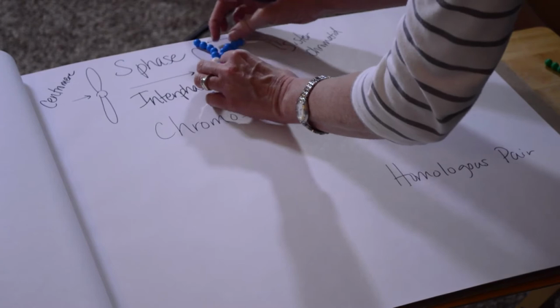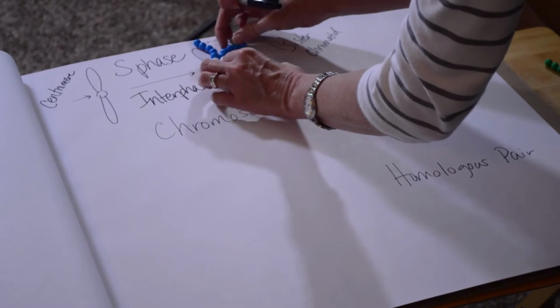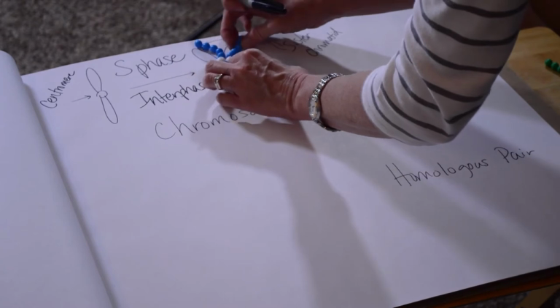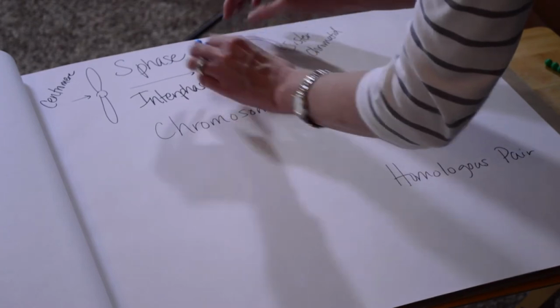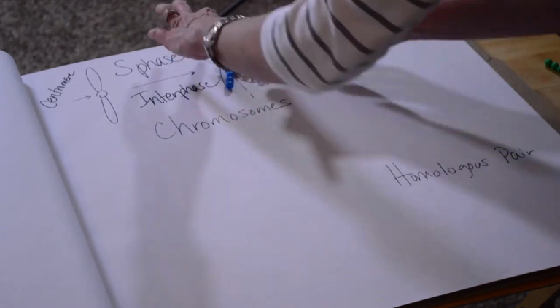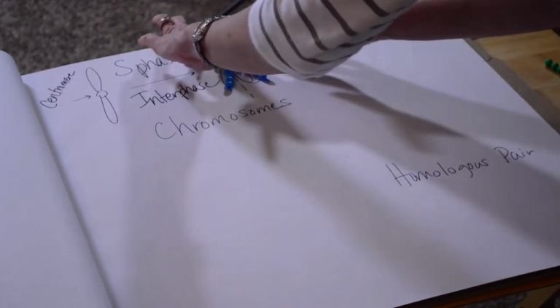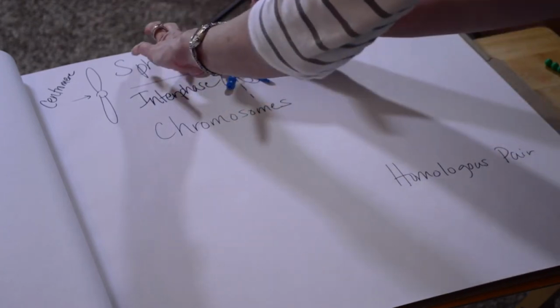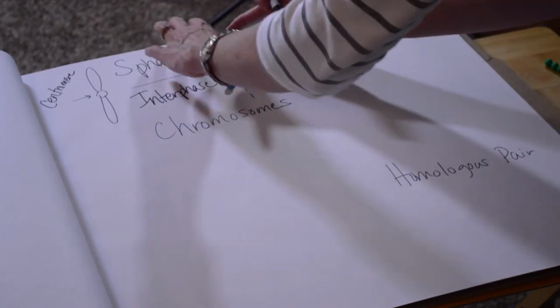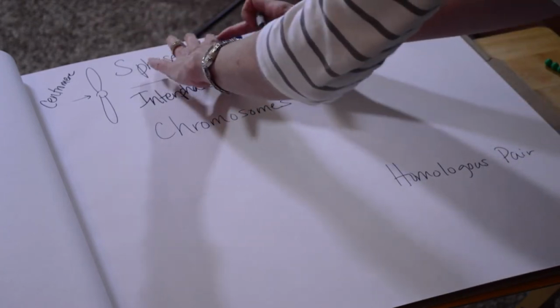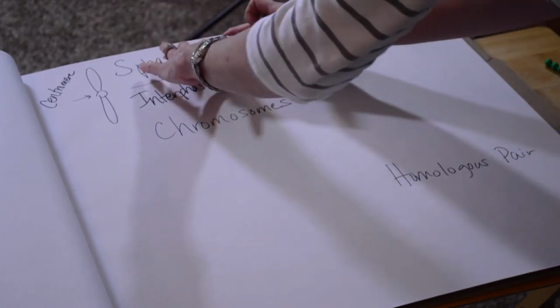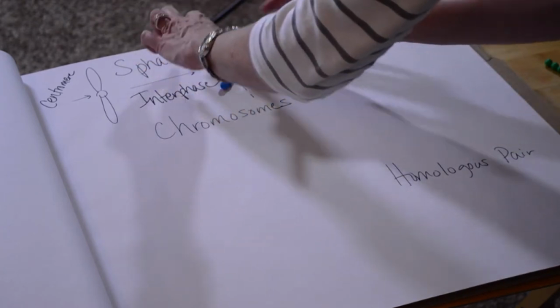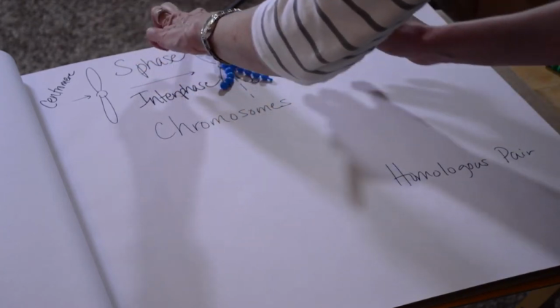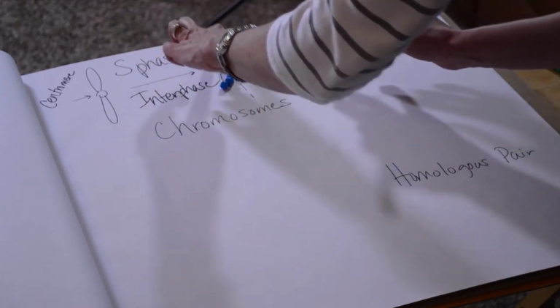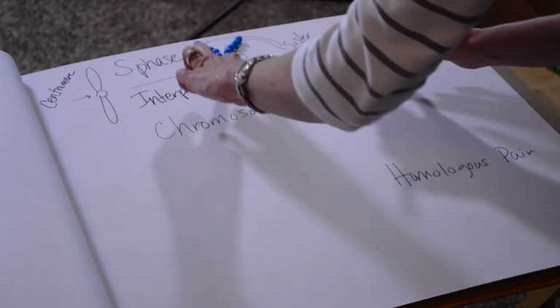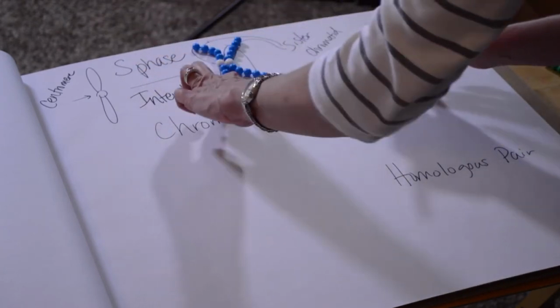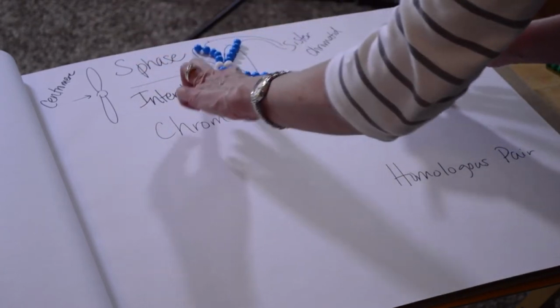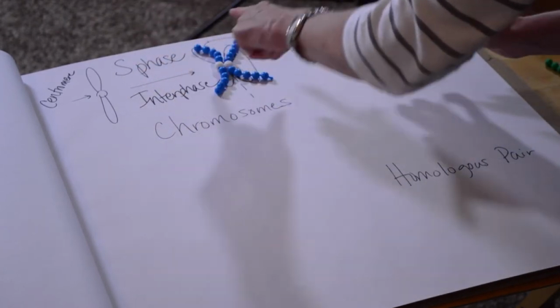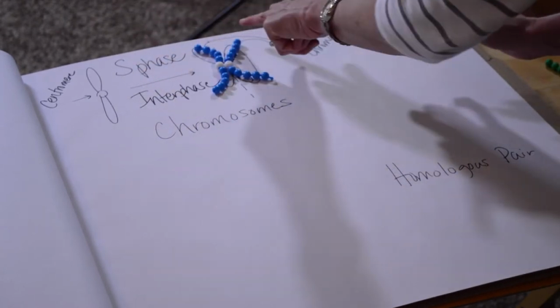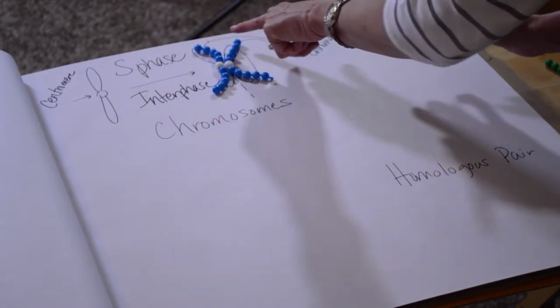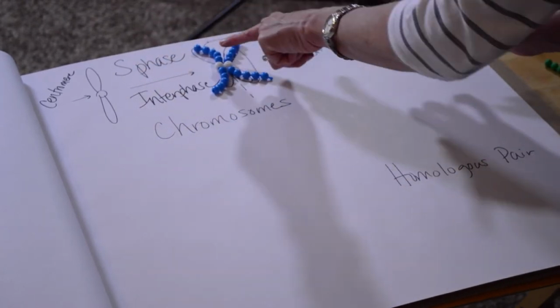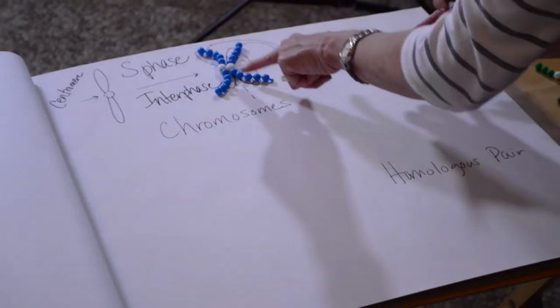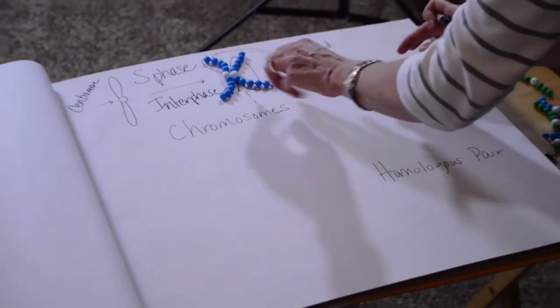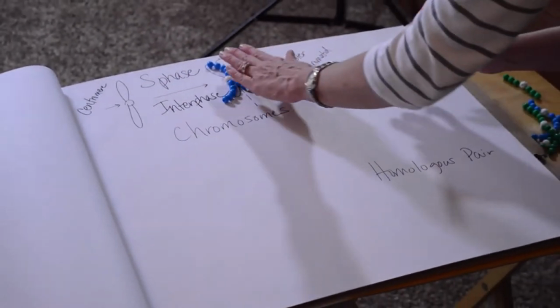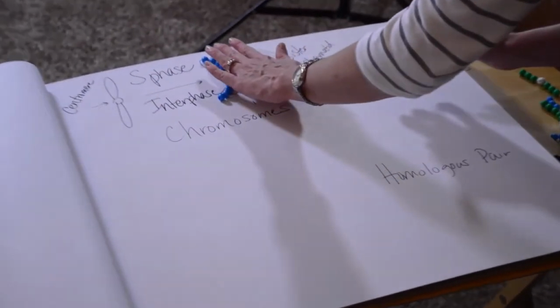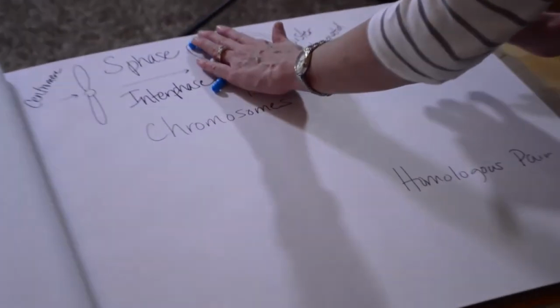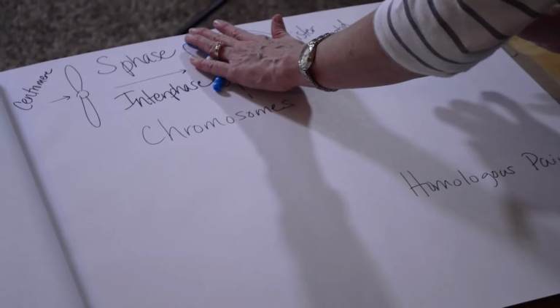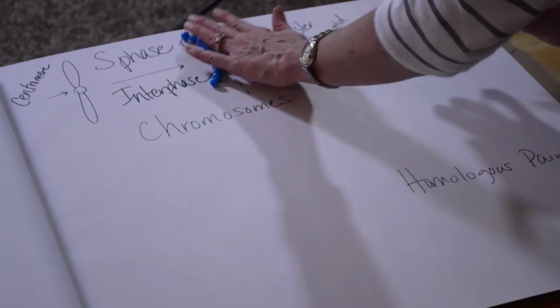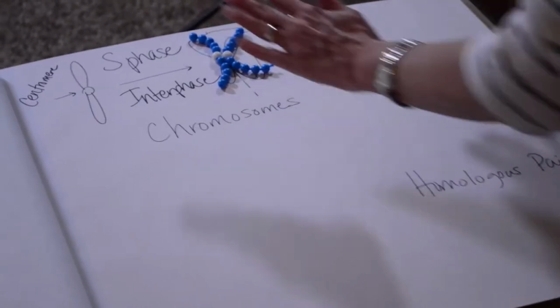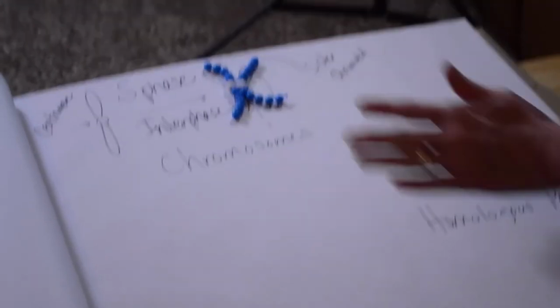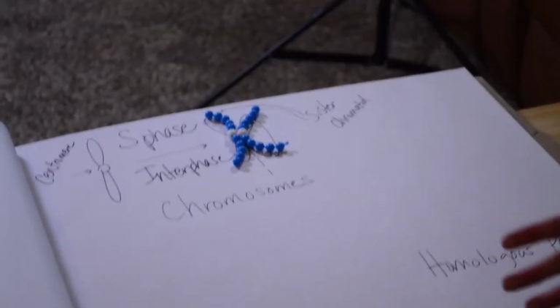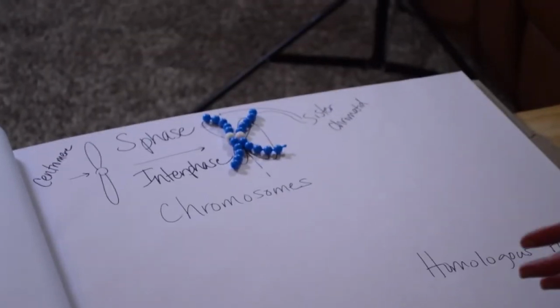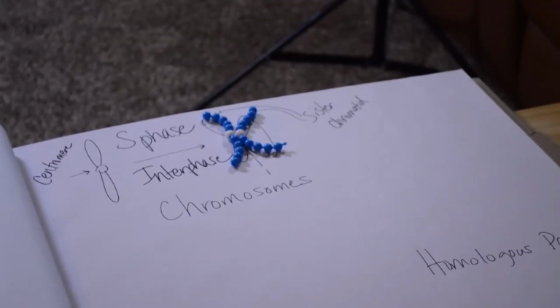Each arm — this arm is one sister, this arm is another sister — and these are identical.